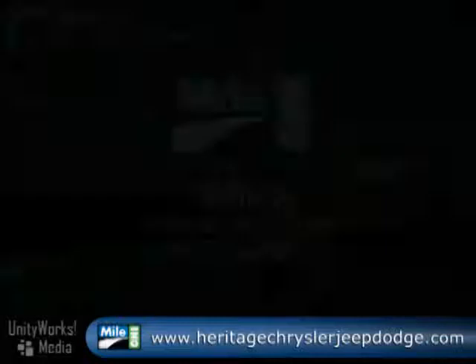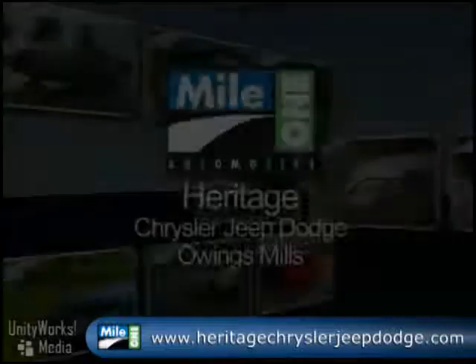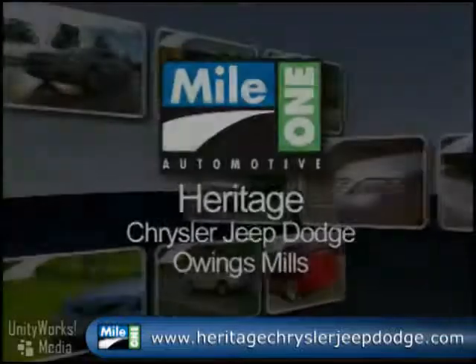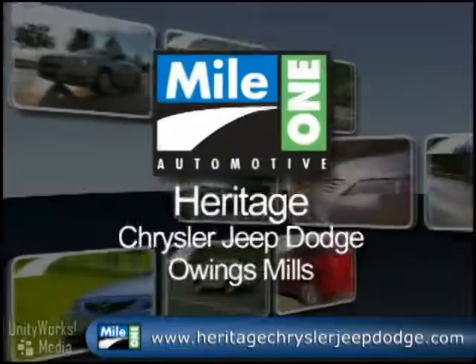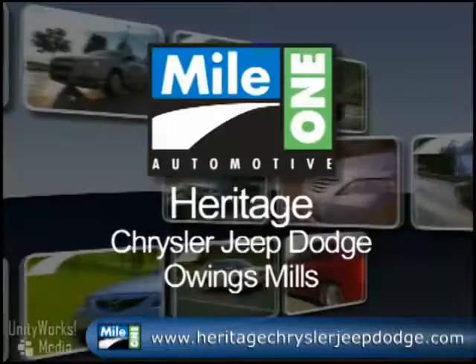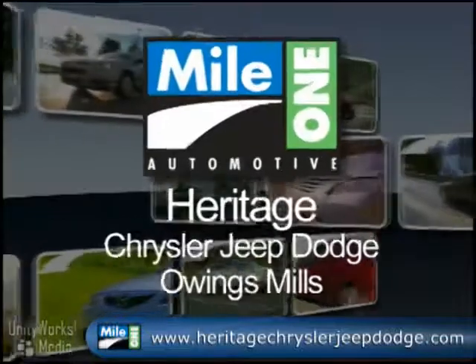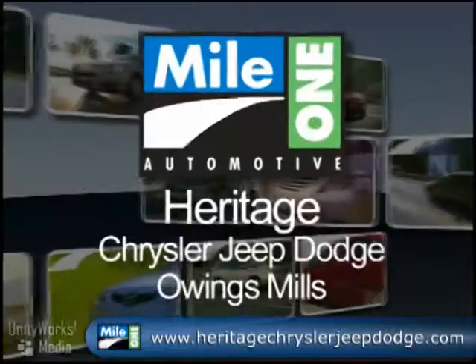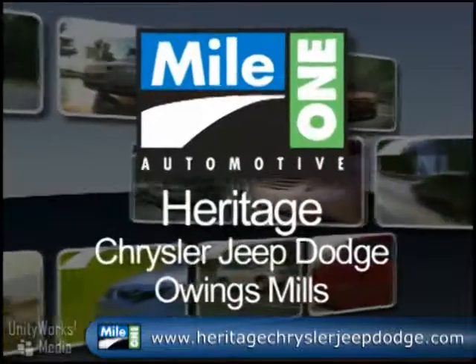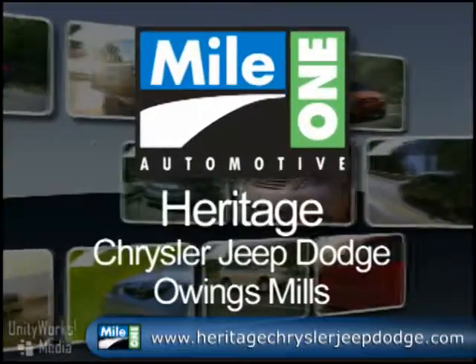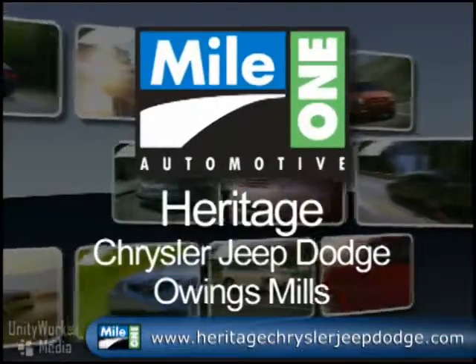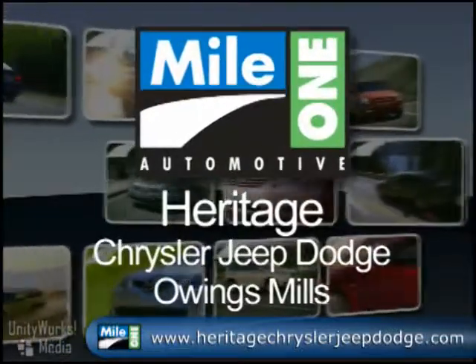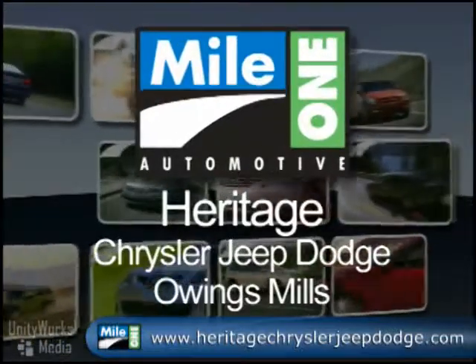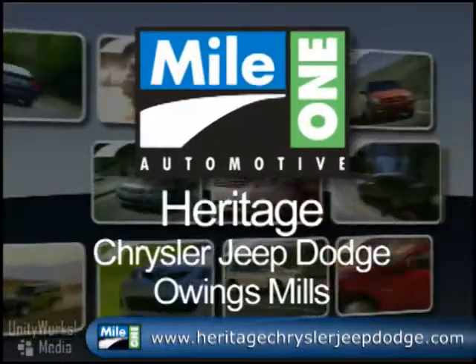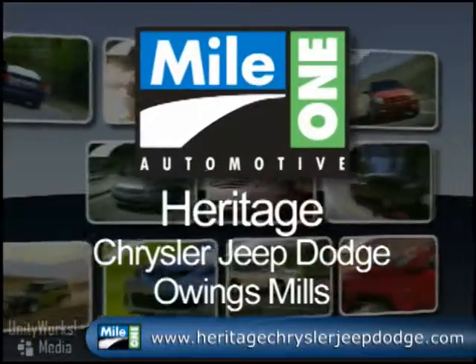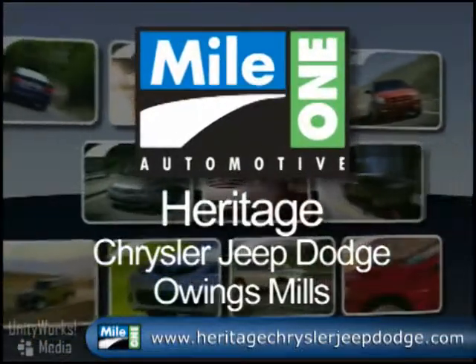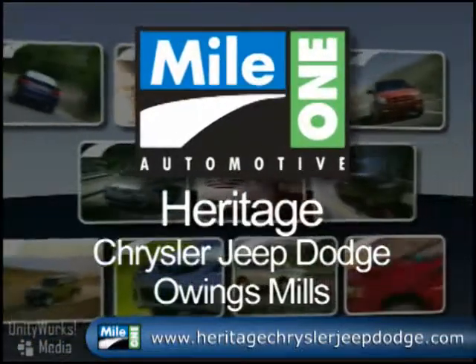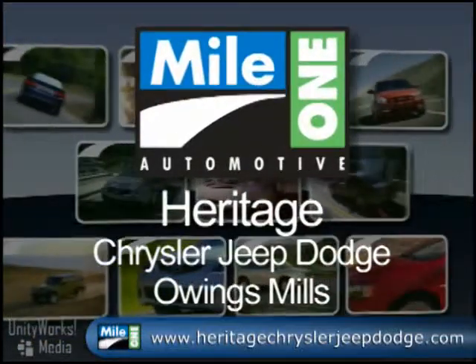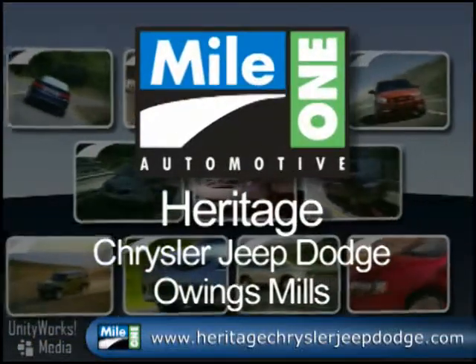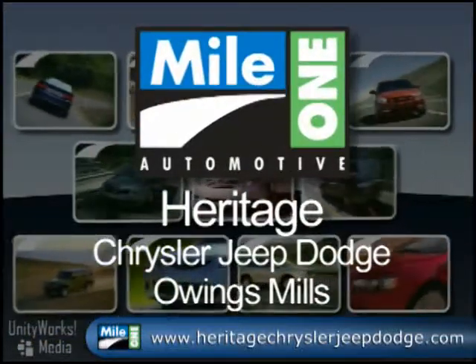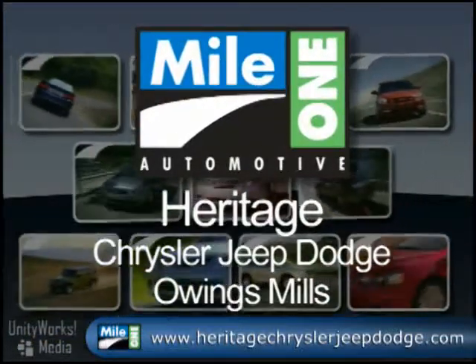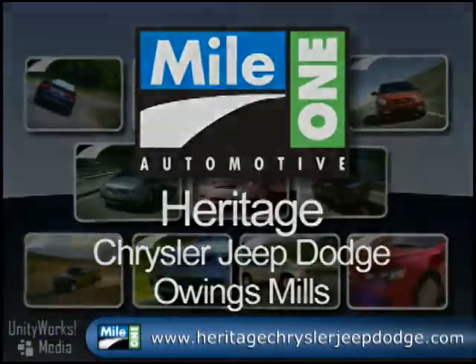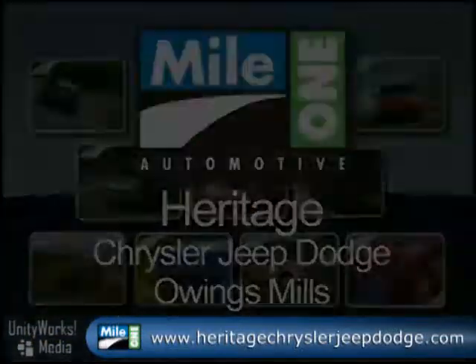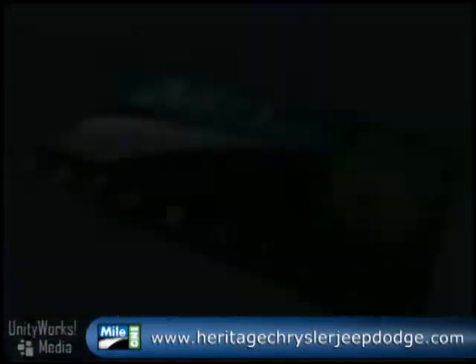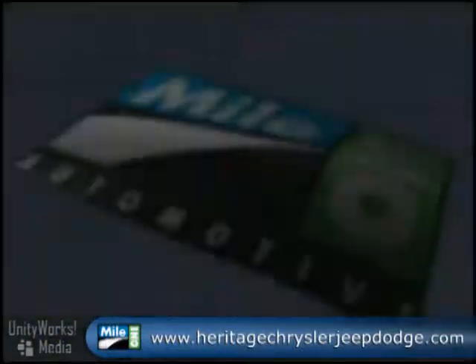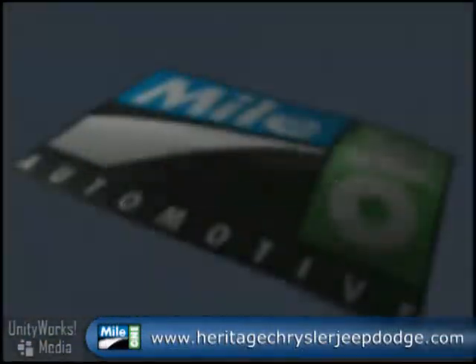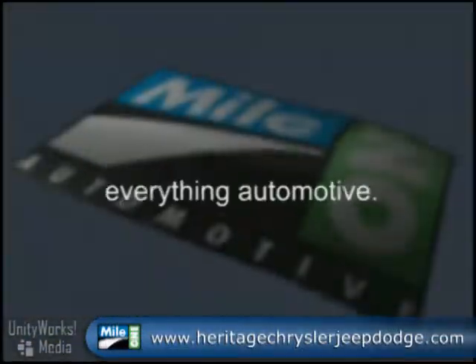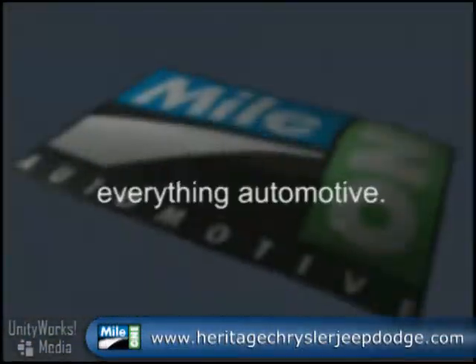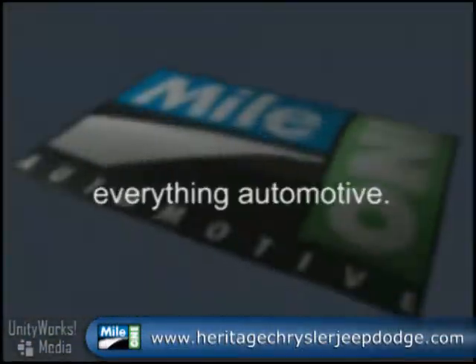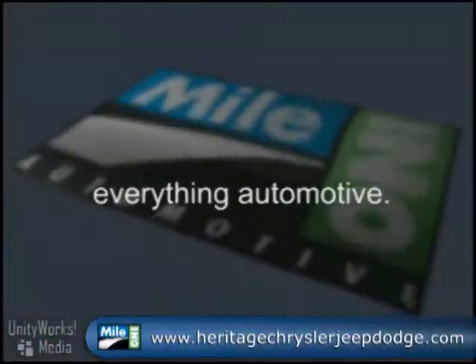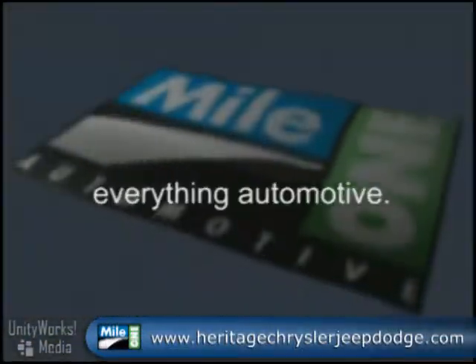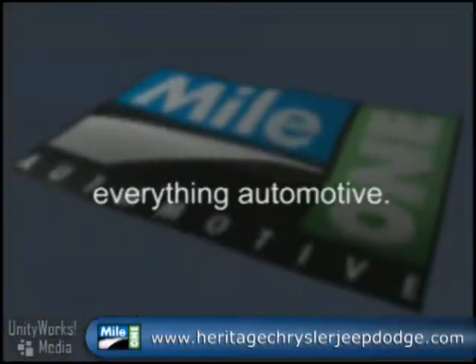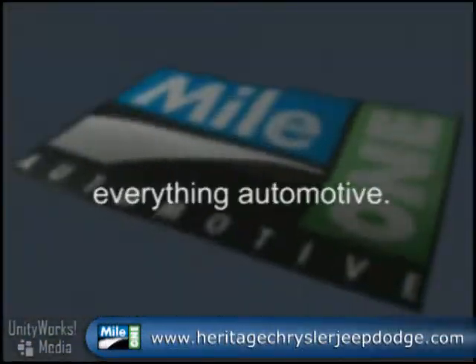Mile One Heritage Chrysler, Jeep, Dodge, Owings Mills. Everything automotive.